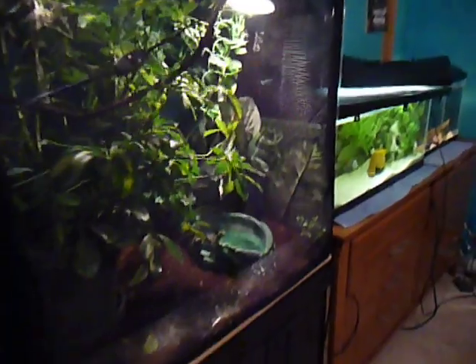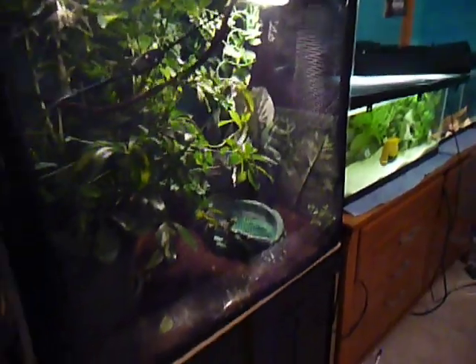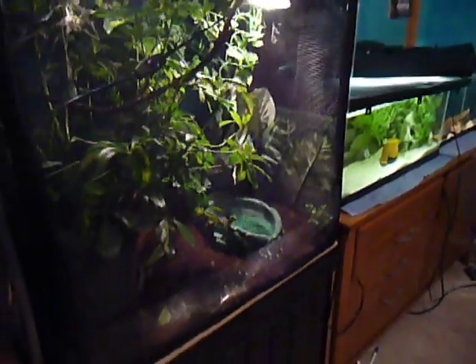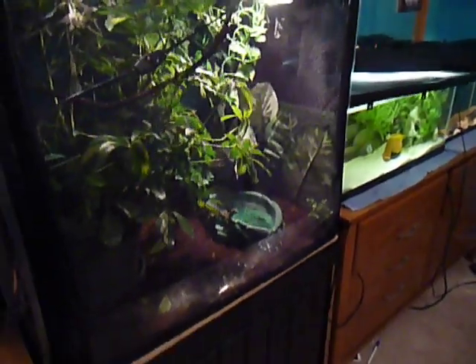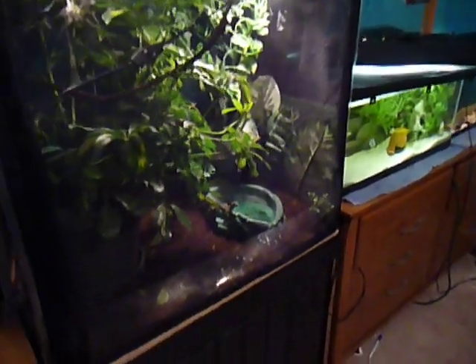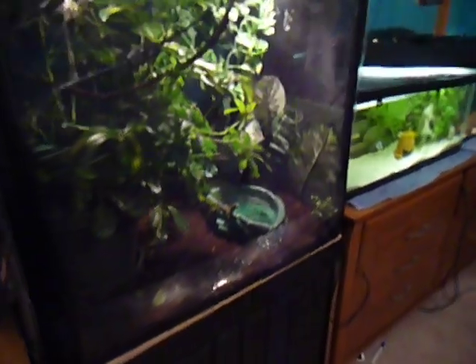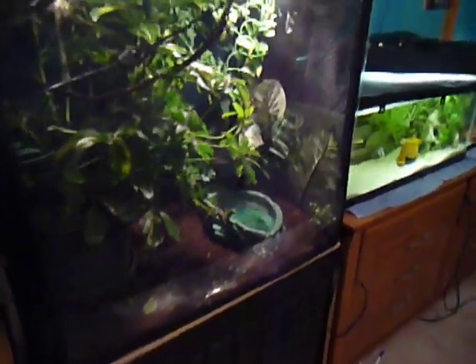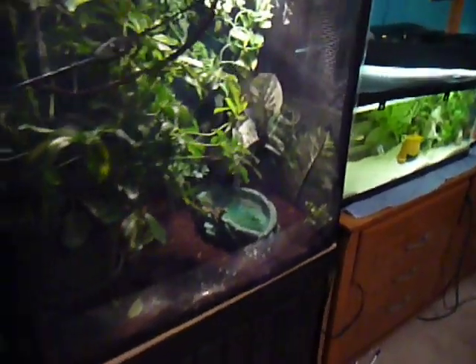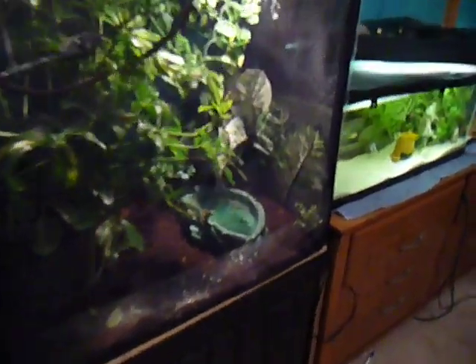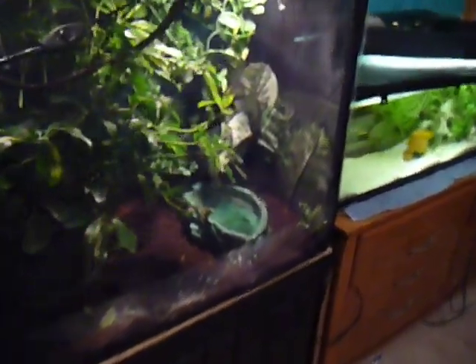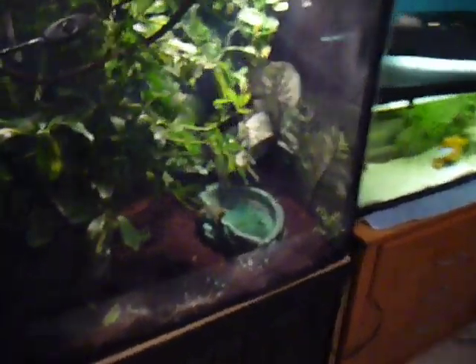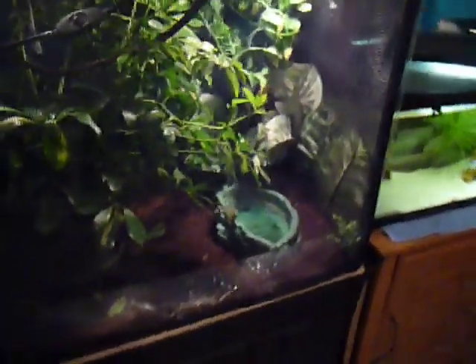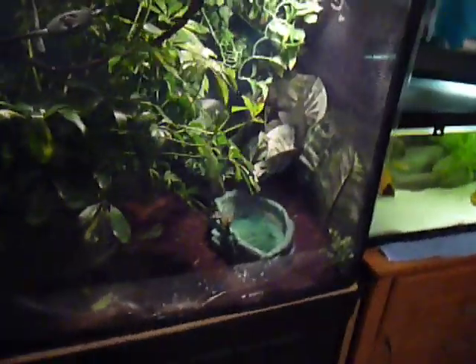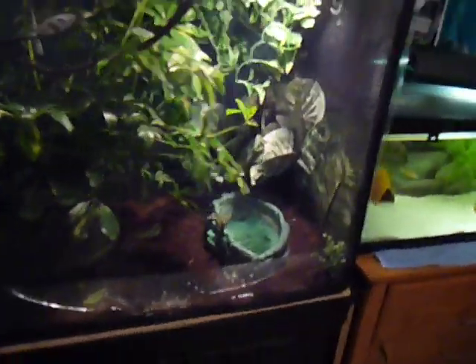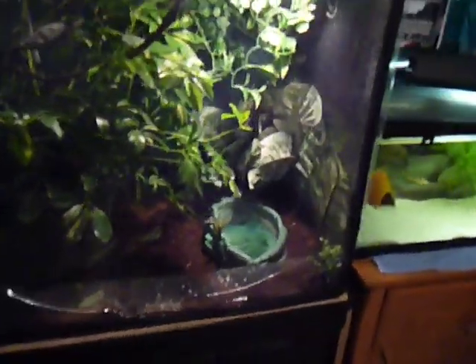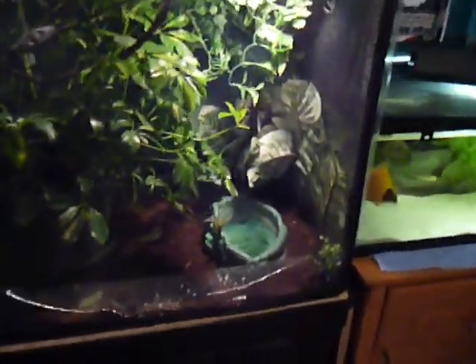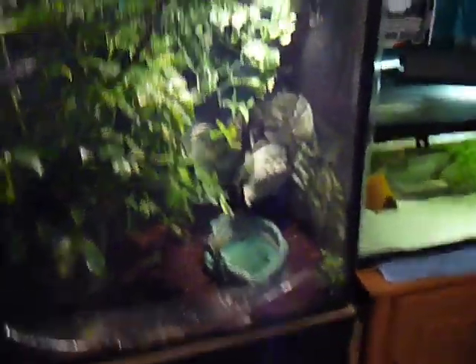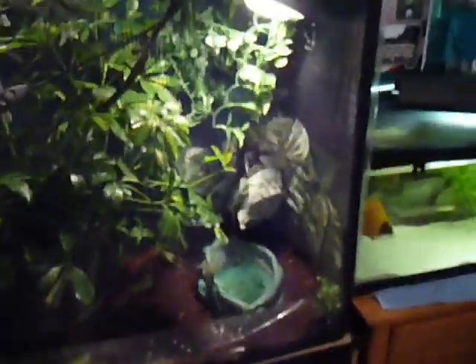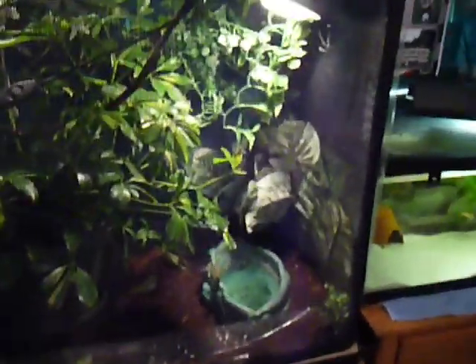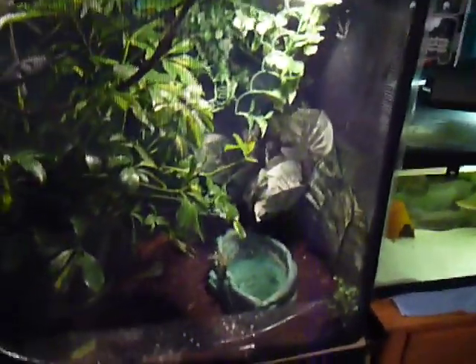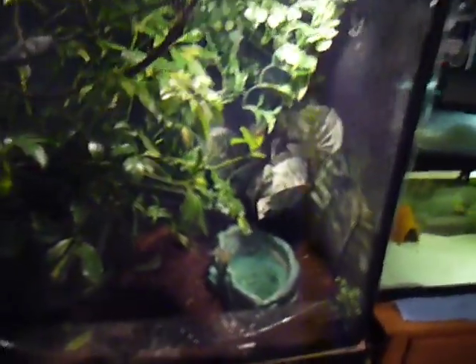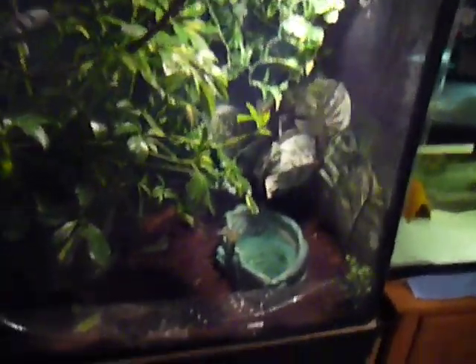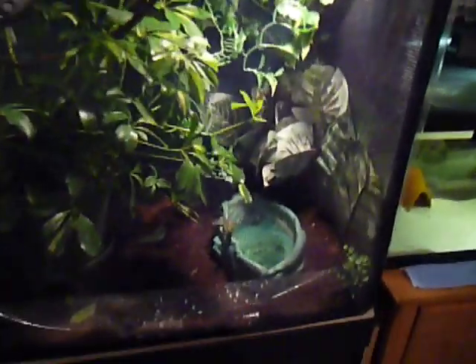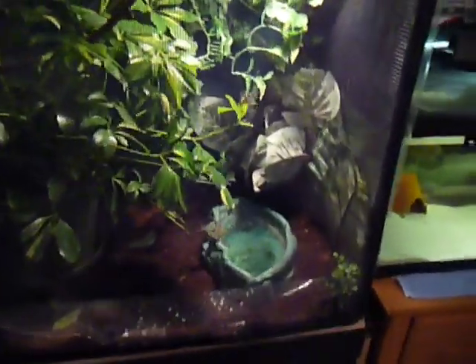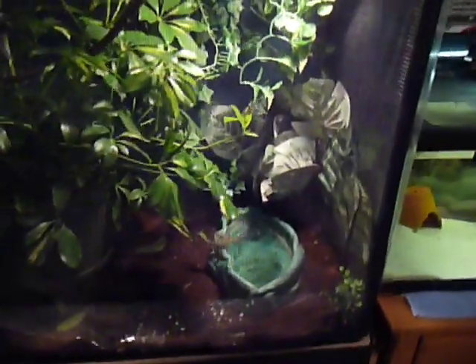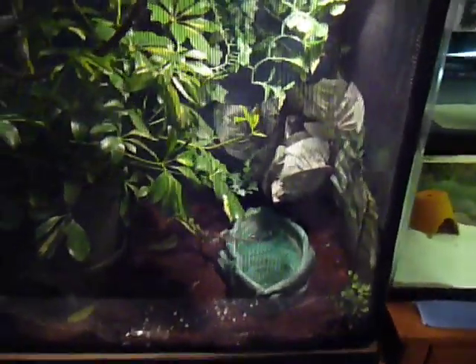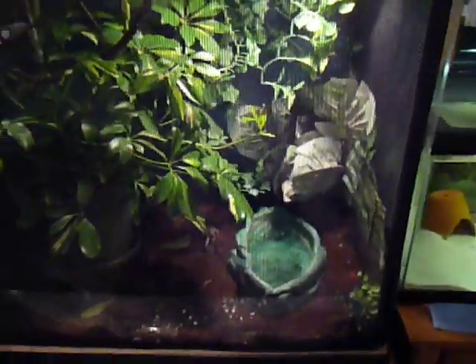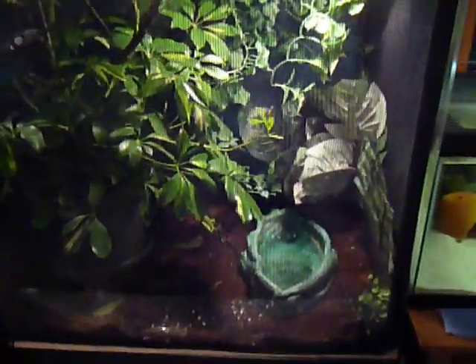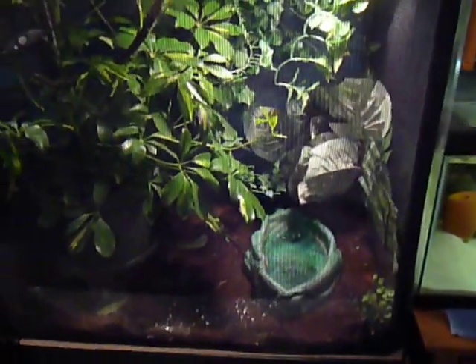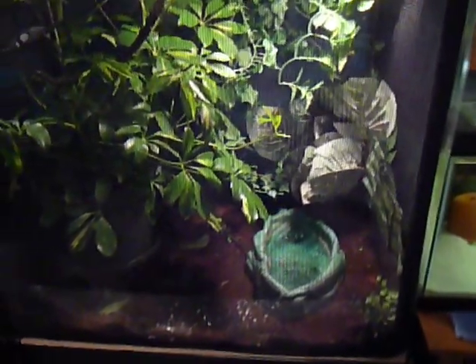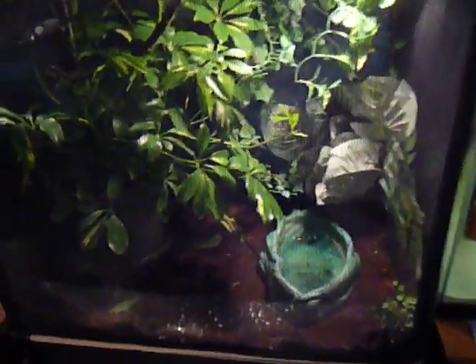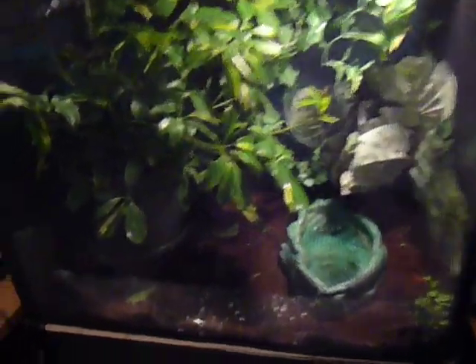Hey guys, making a YouTube video on my lizards today.